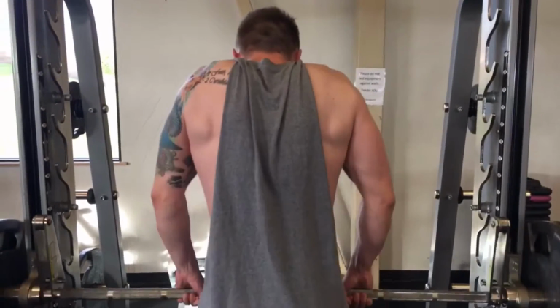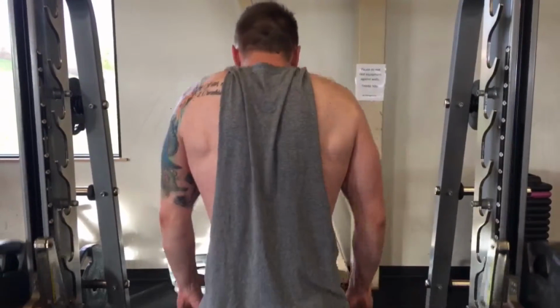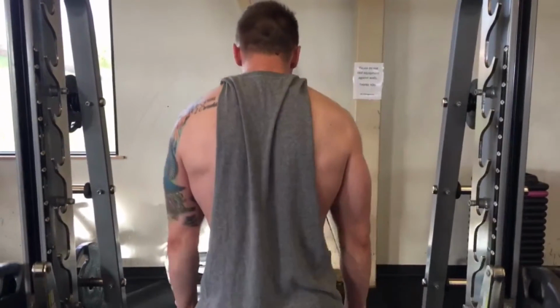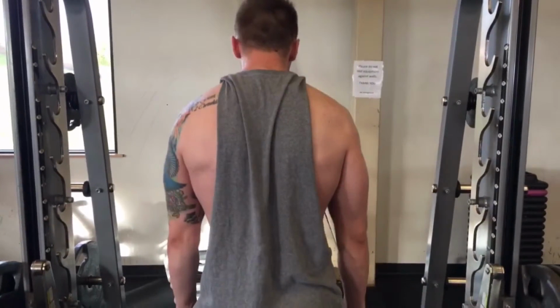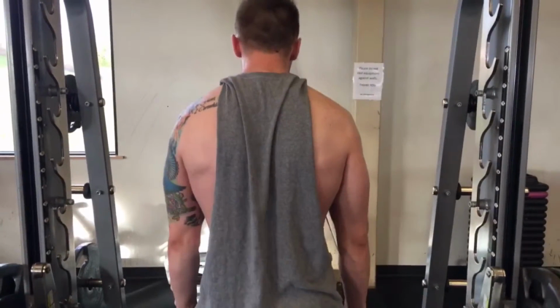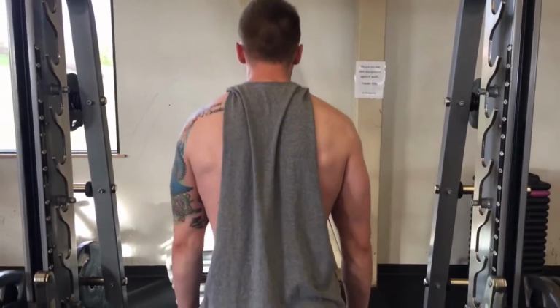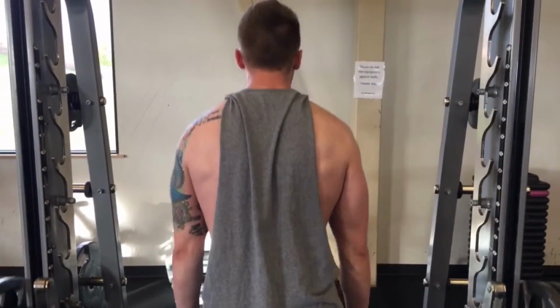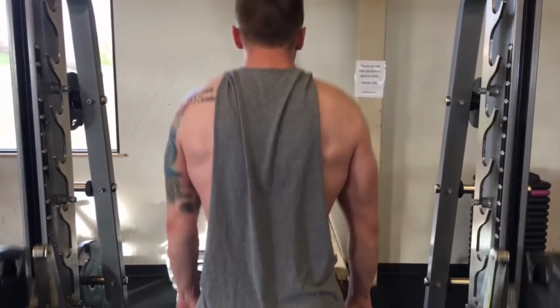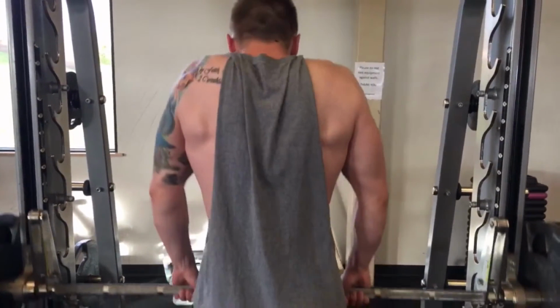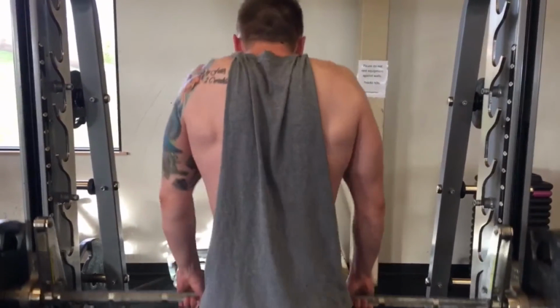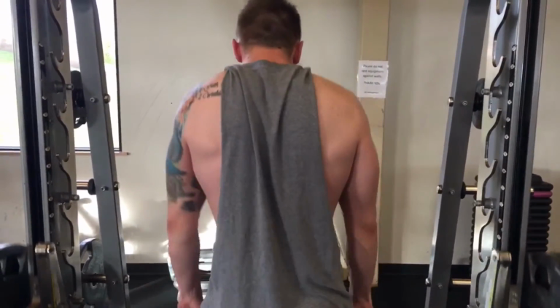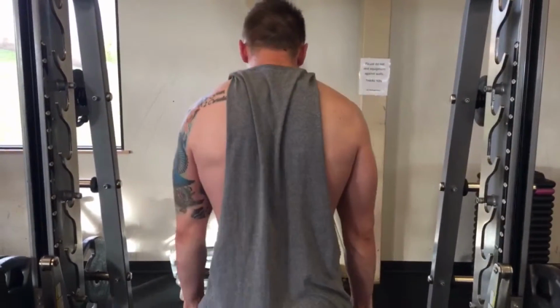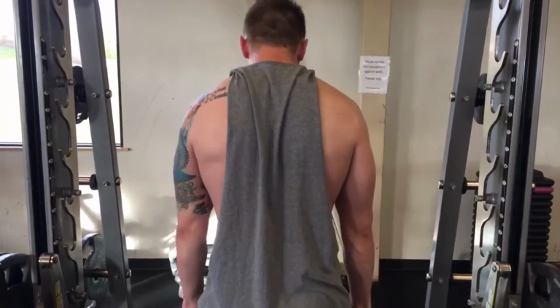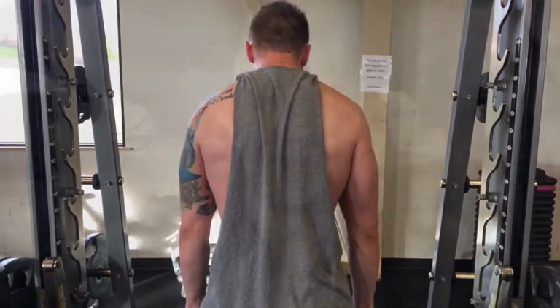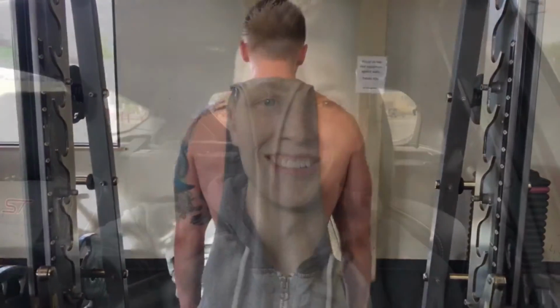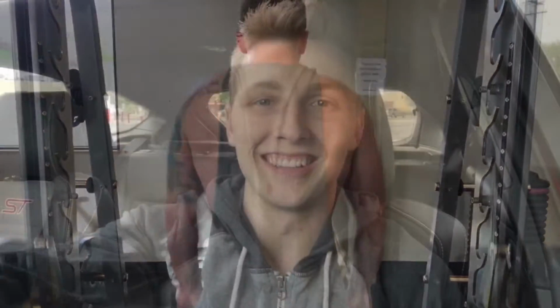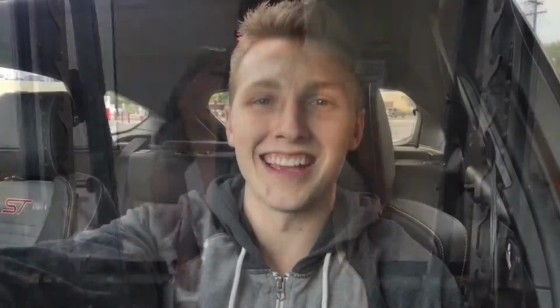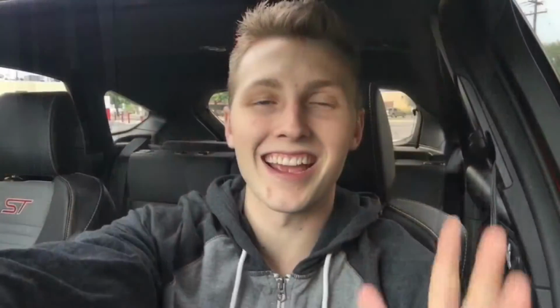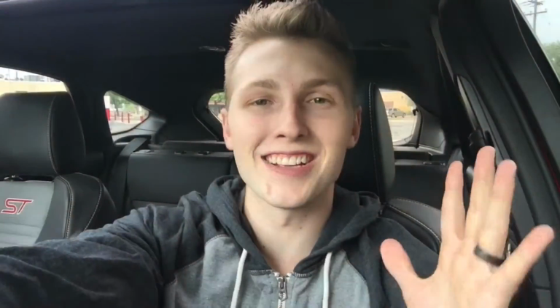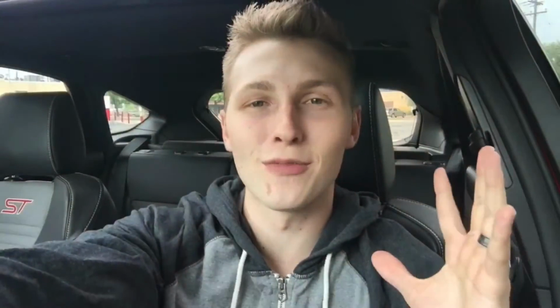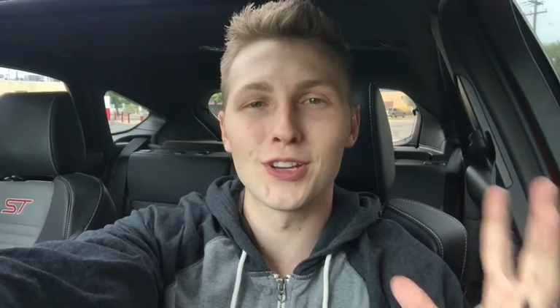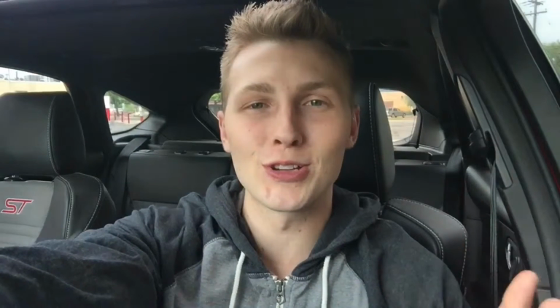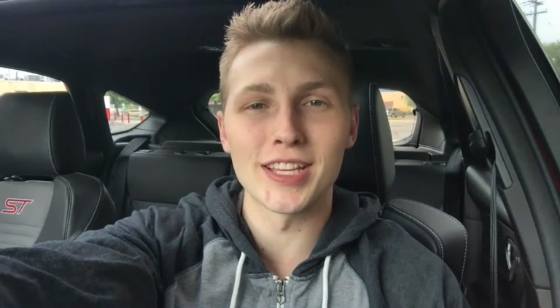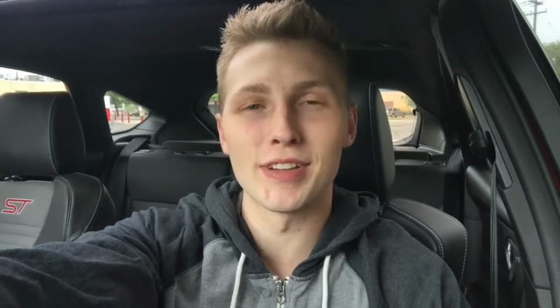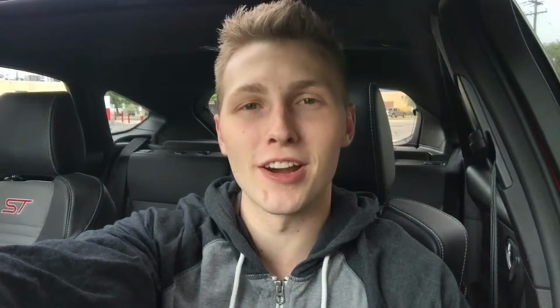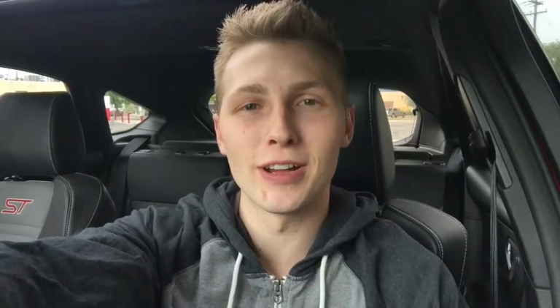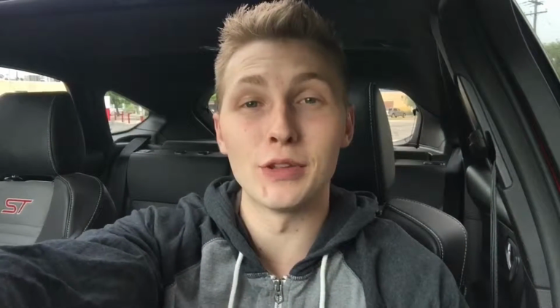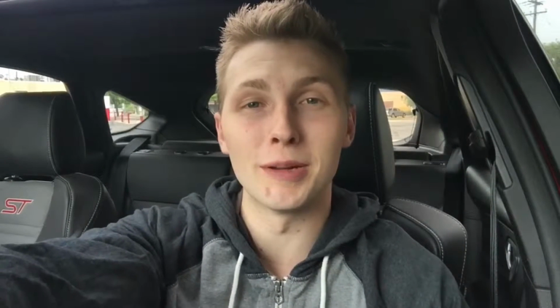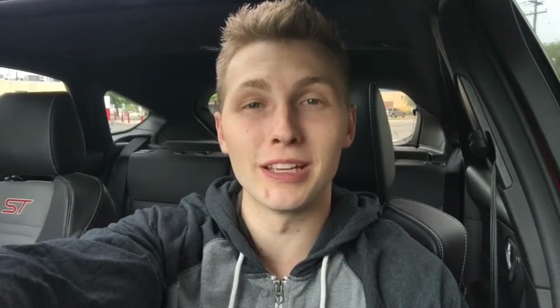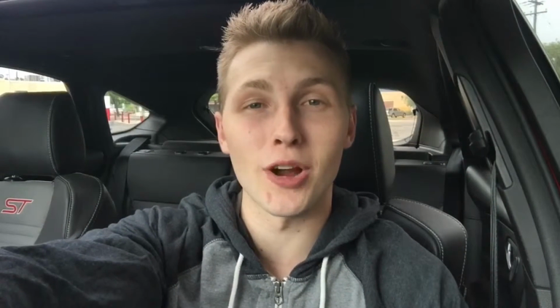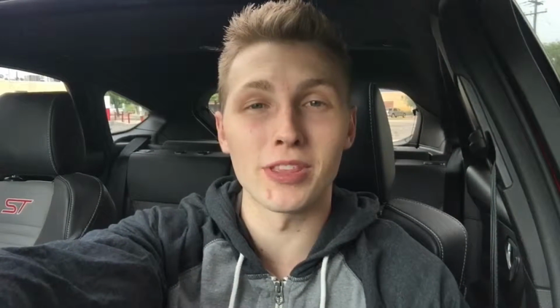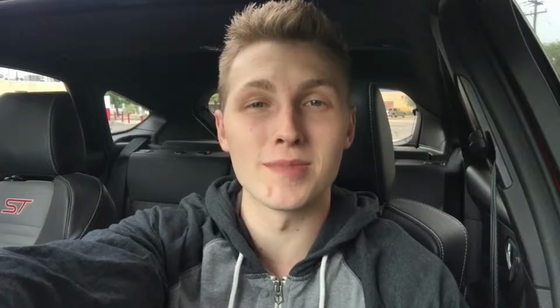We finished up with some shrugs with 225 pounds on the Smith machine.